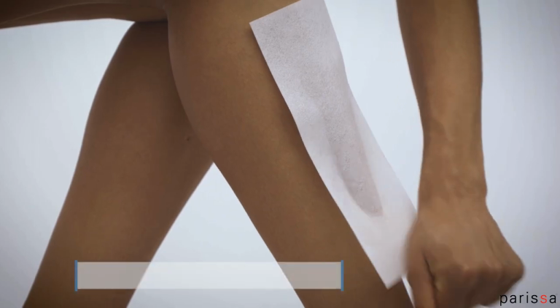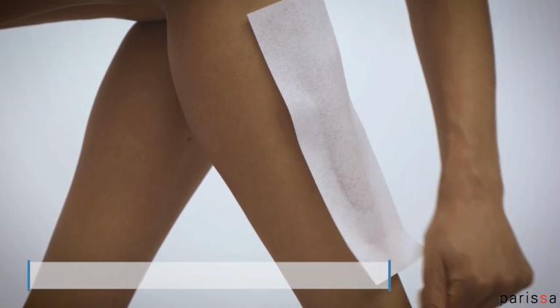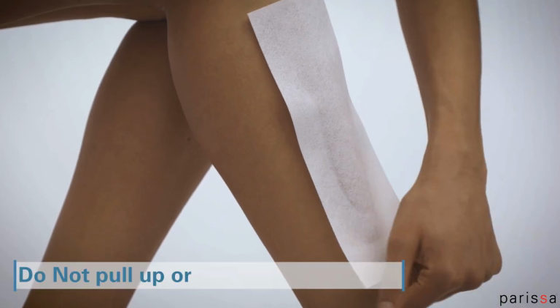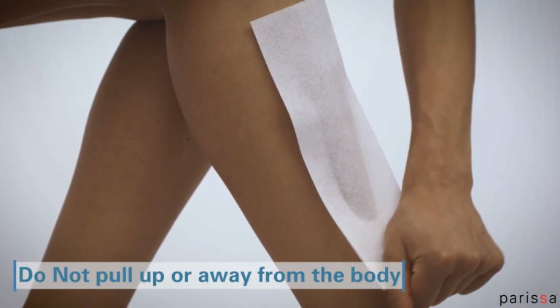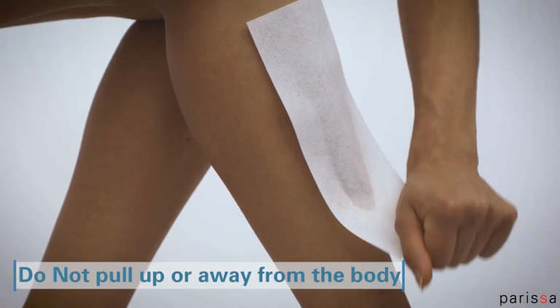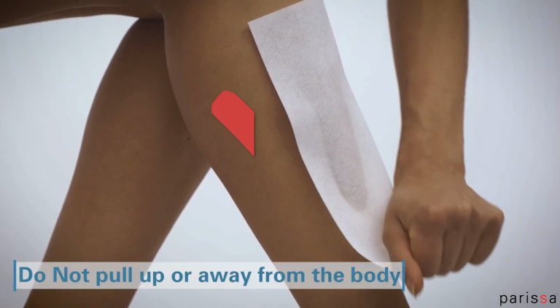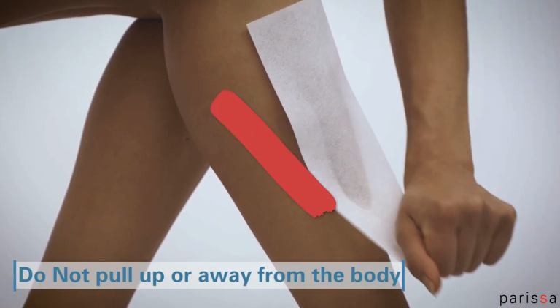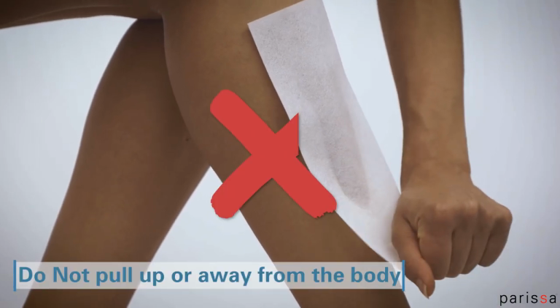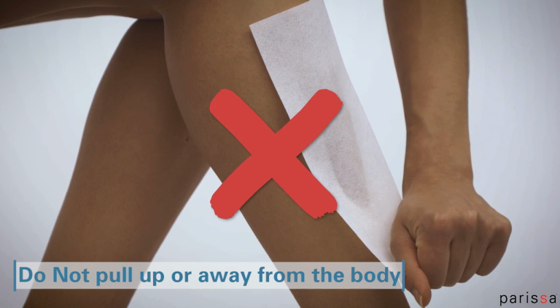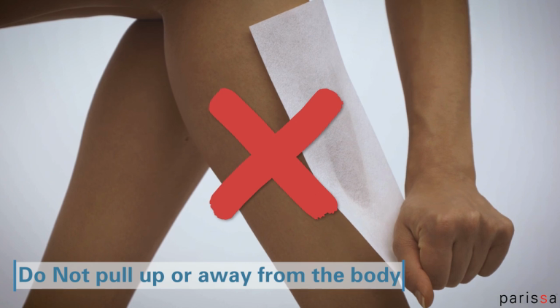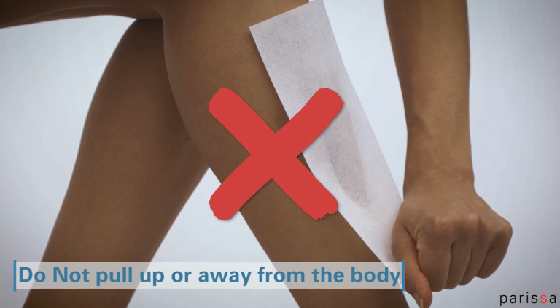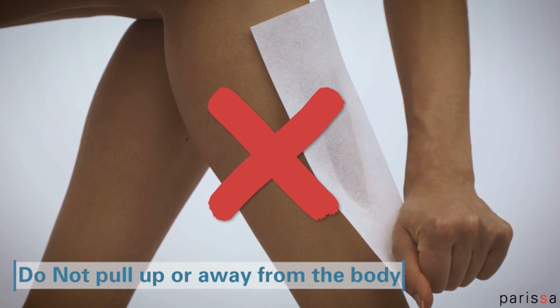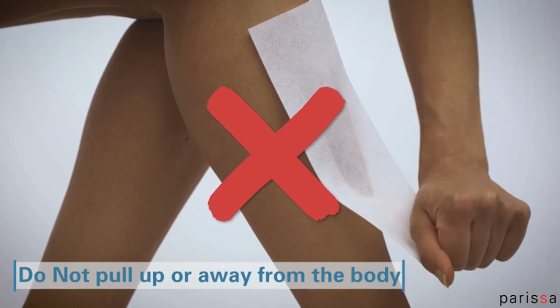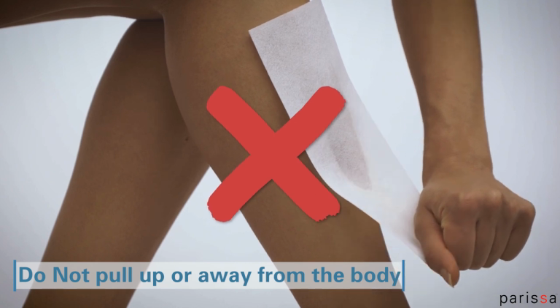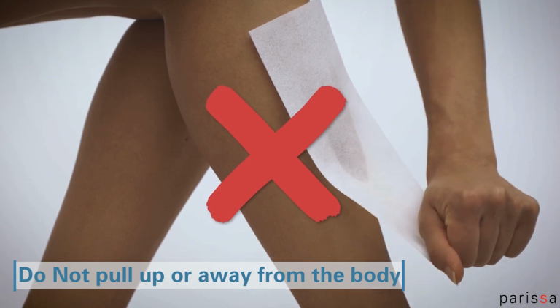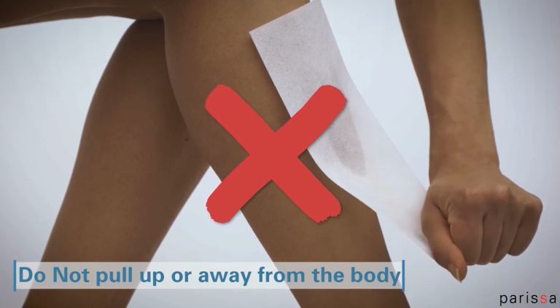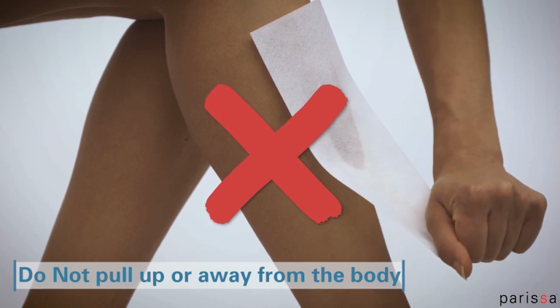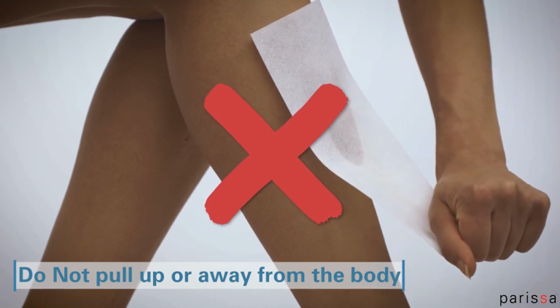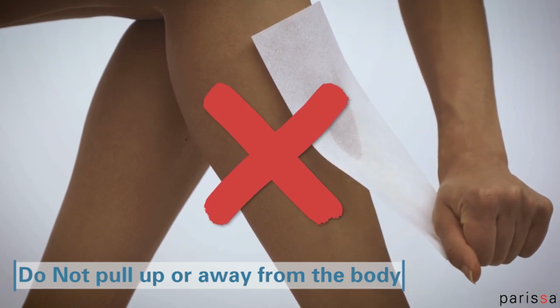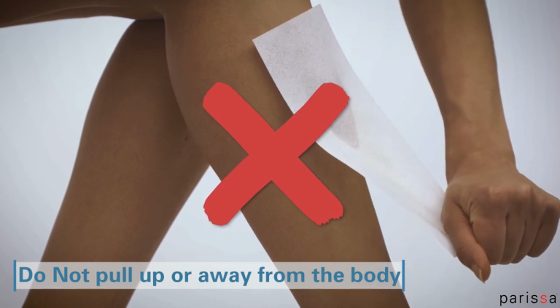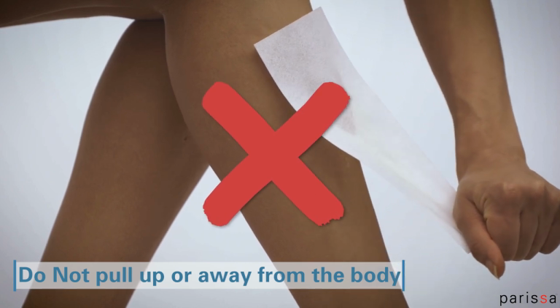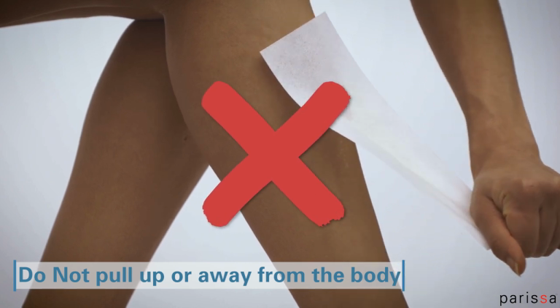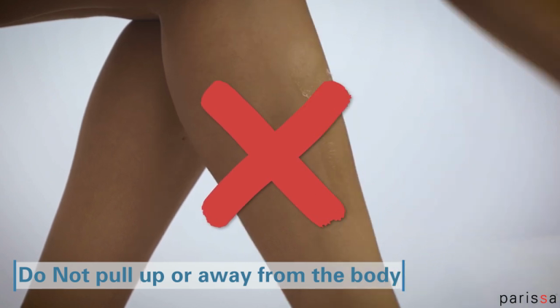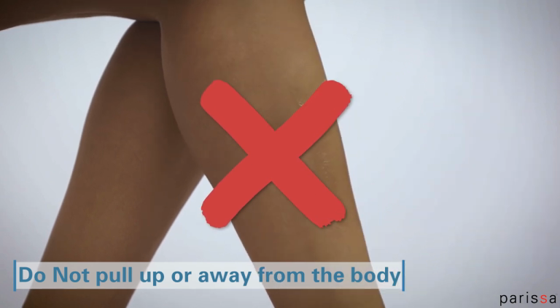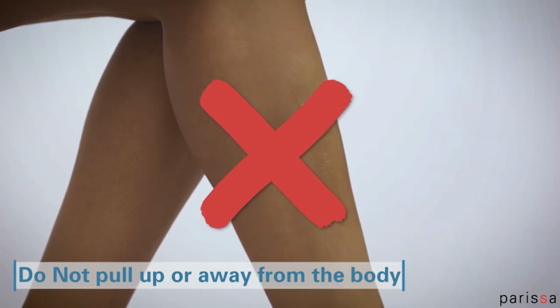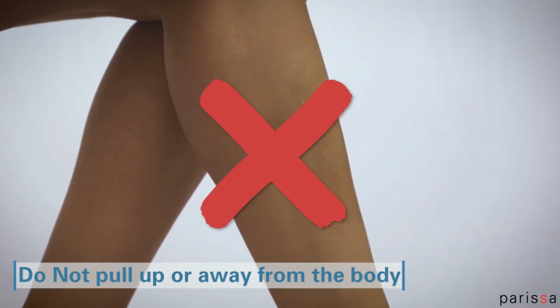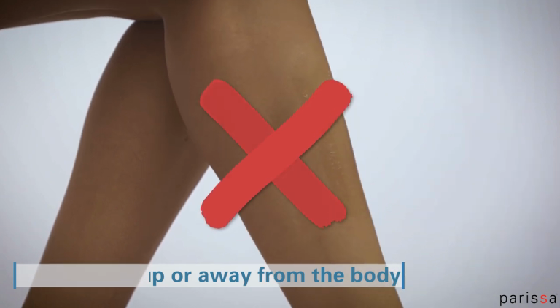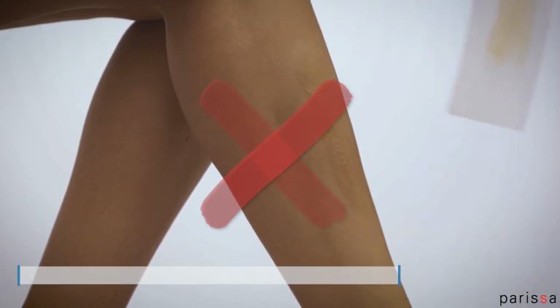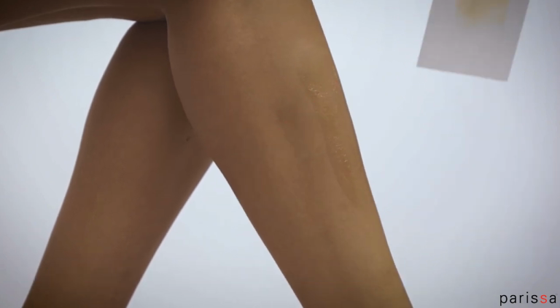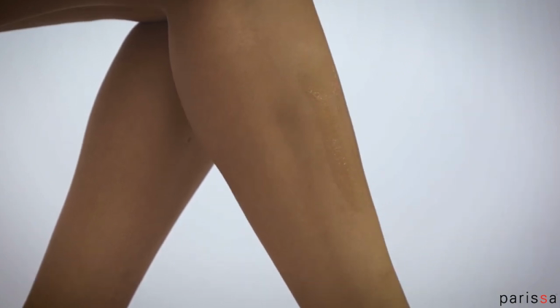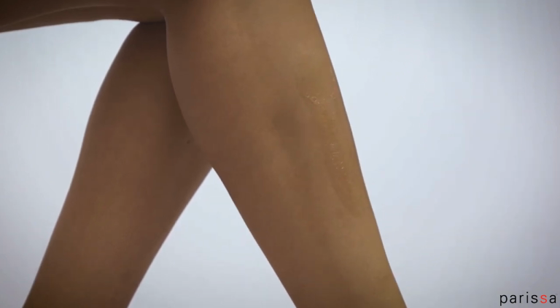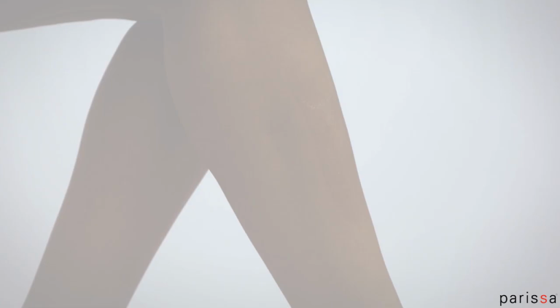Never pull the strip straight up or away from the body. This action pulls on your skin and may cause irritation, bruising, or skin lifting.